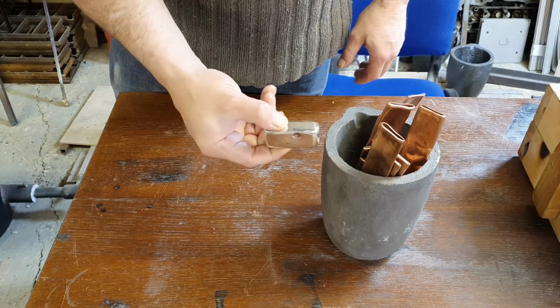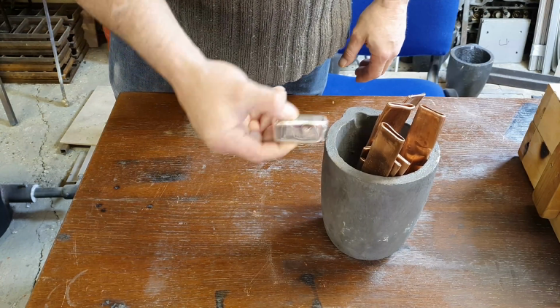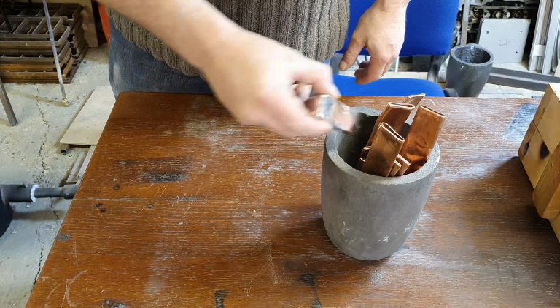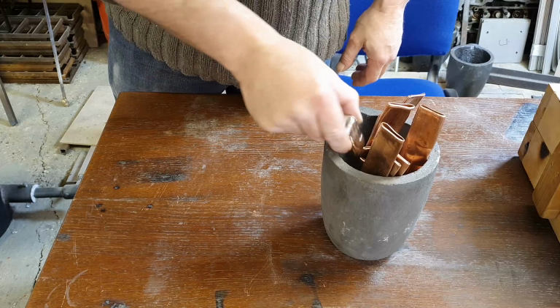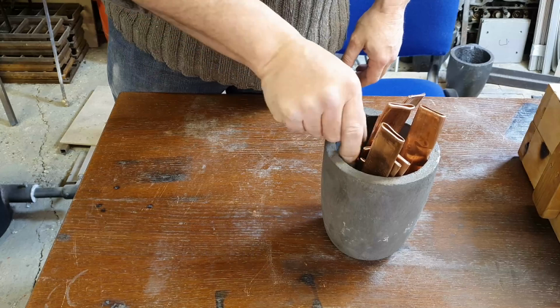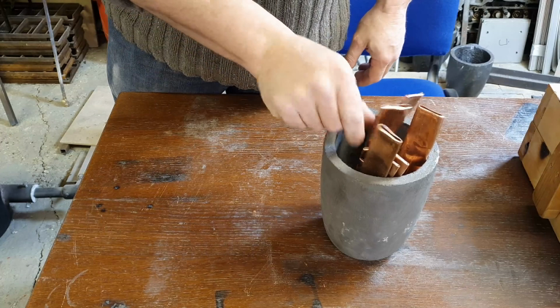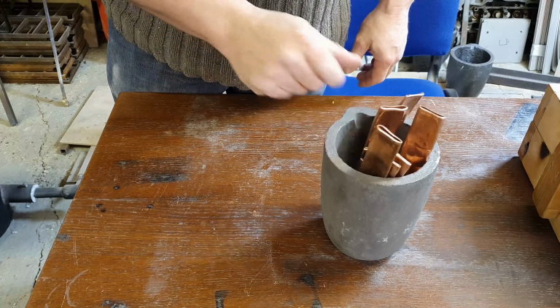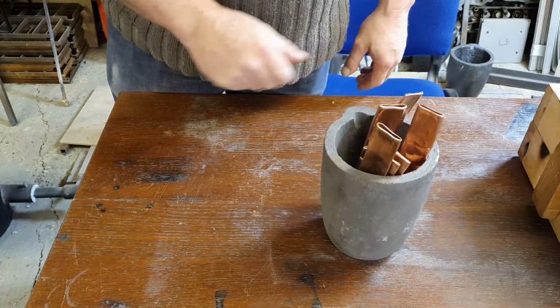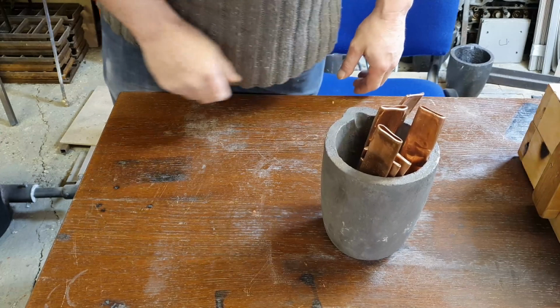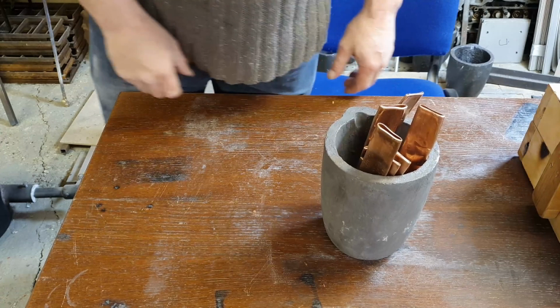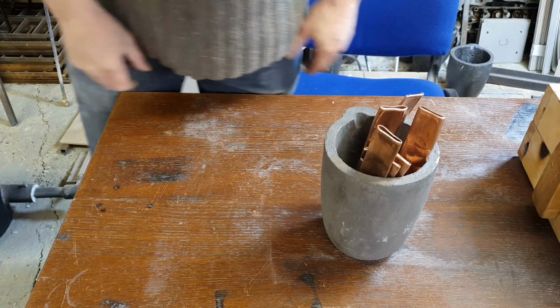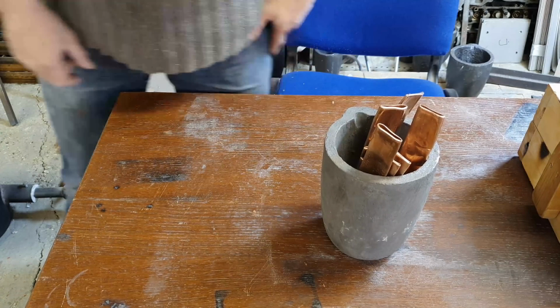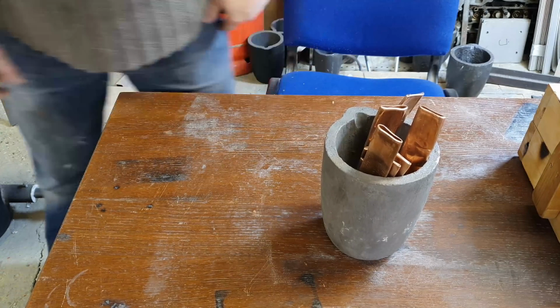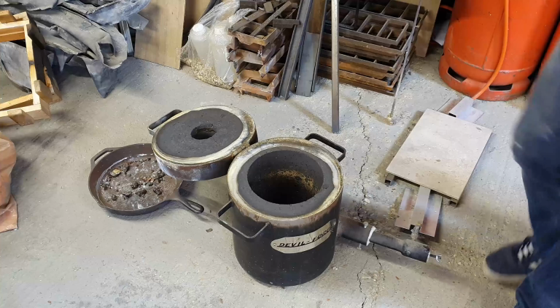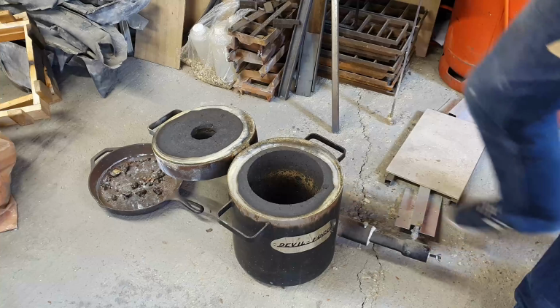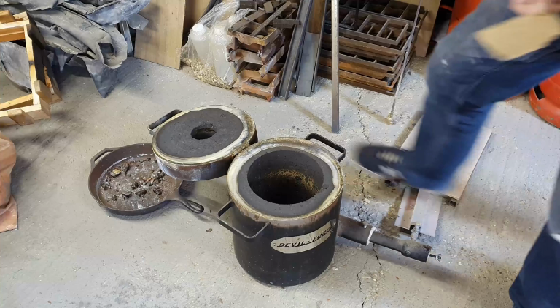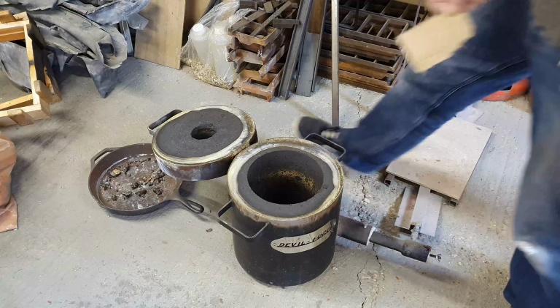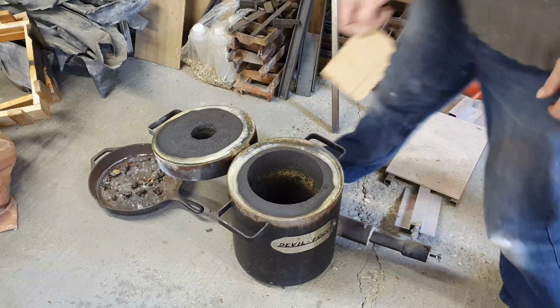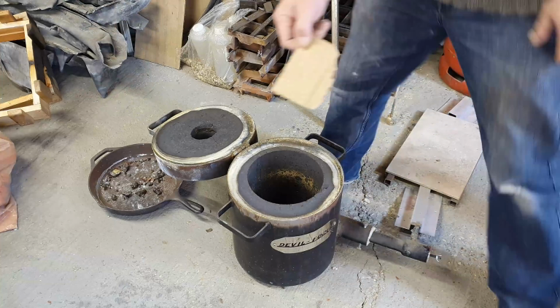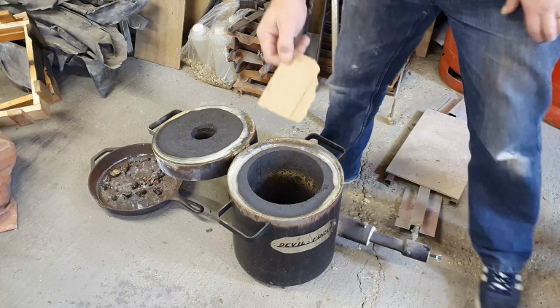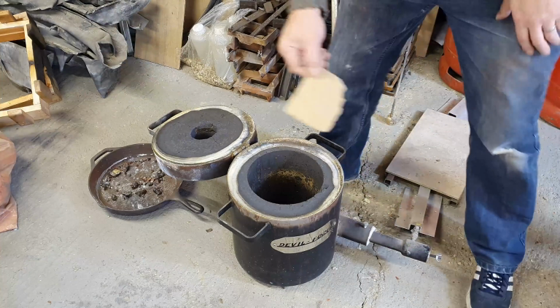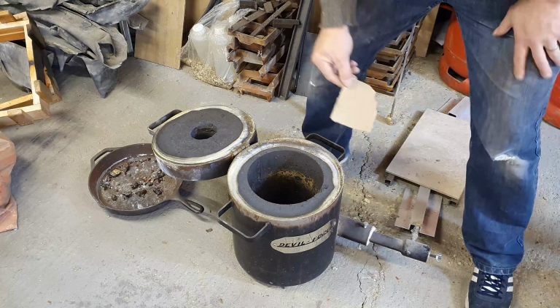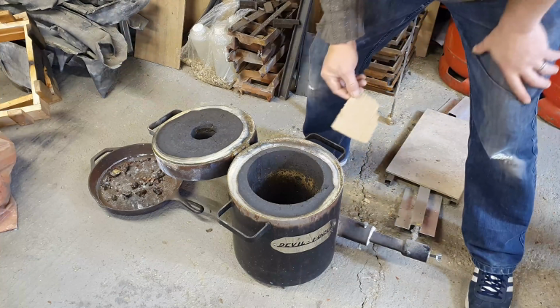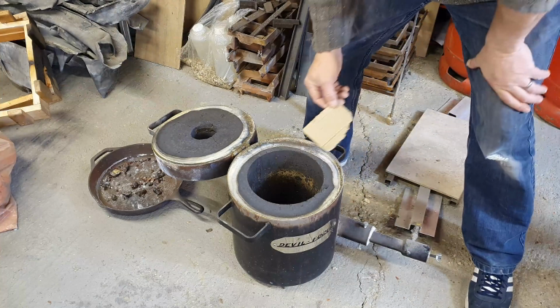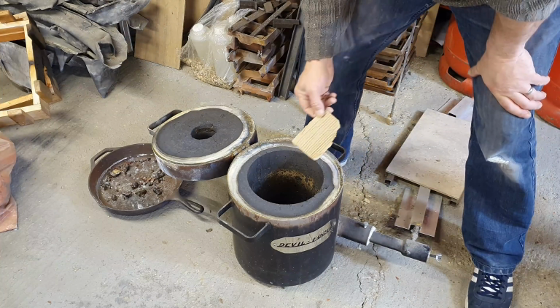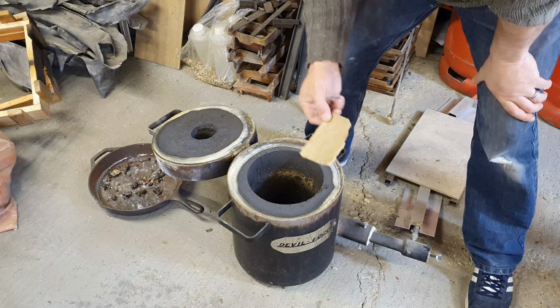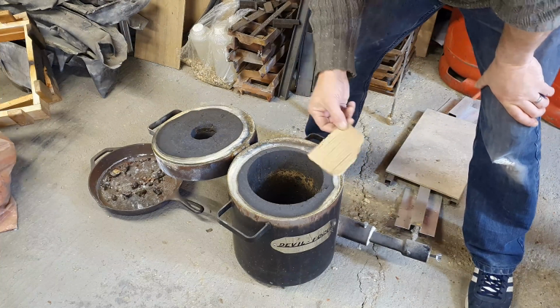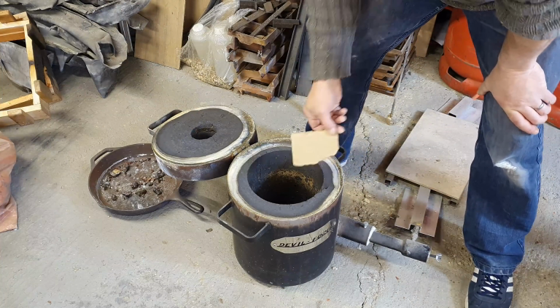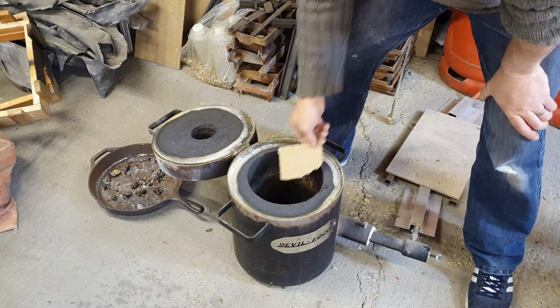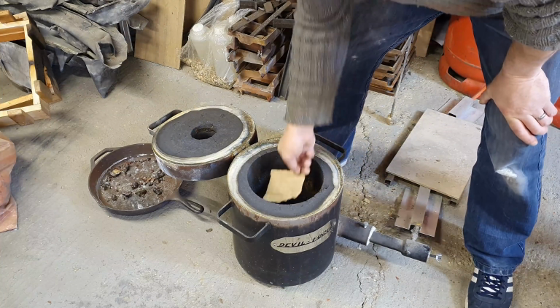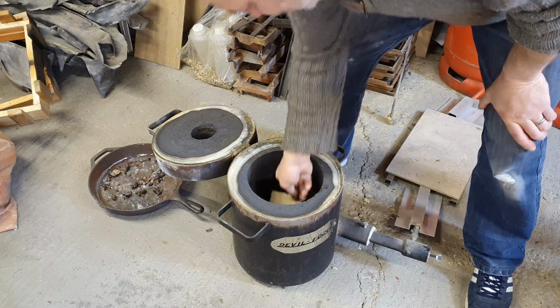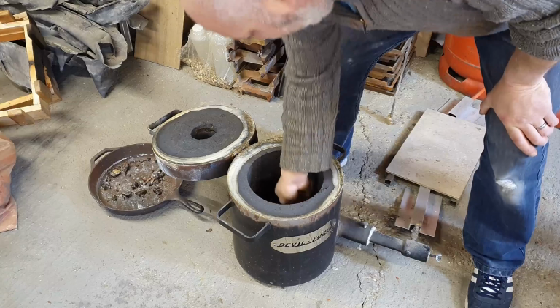Silver. Cardboard to stop the crucible from sticking.